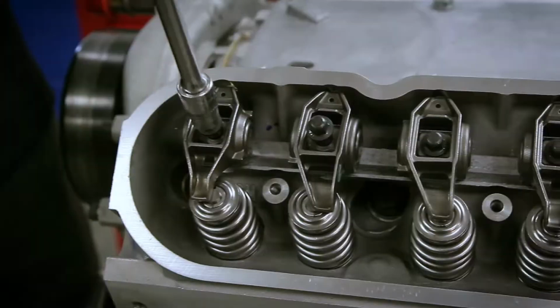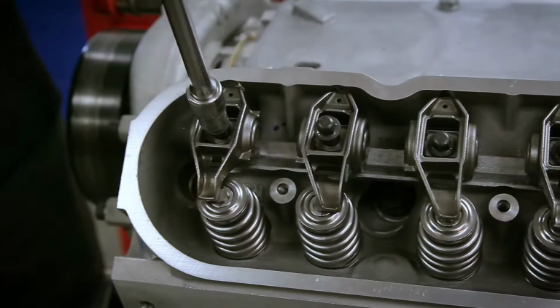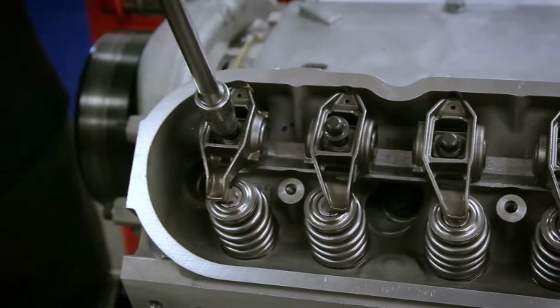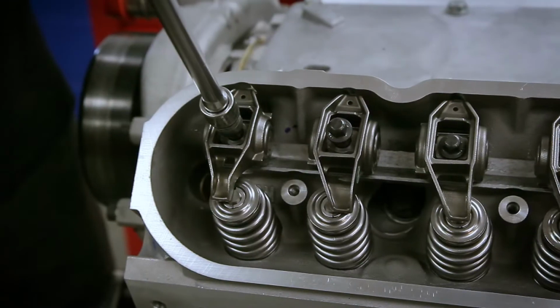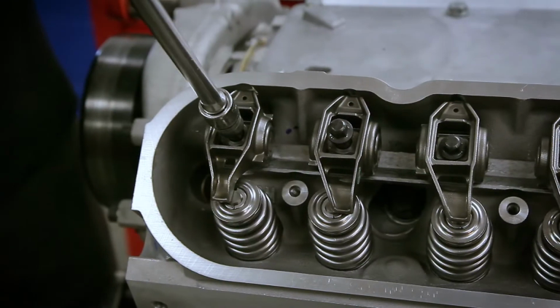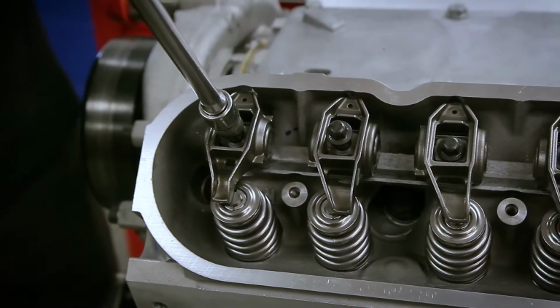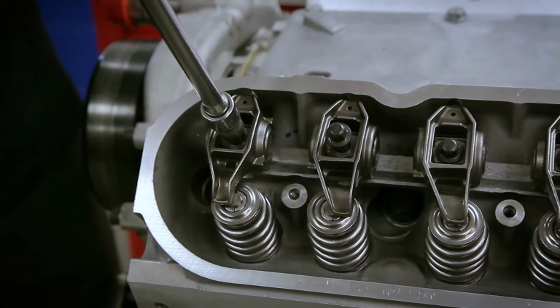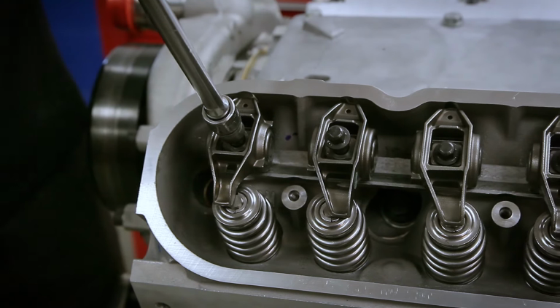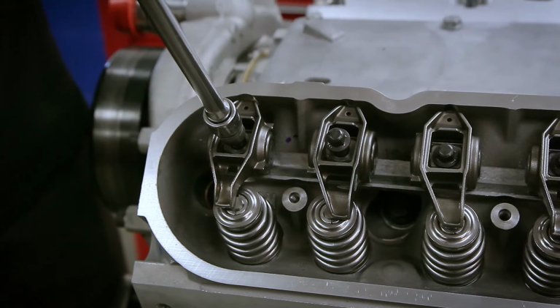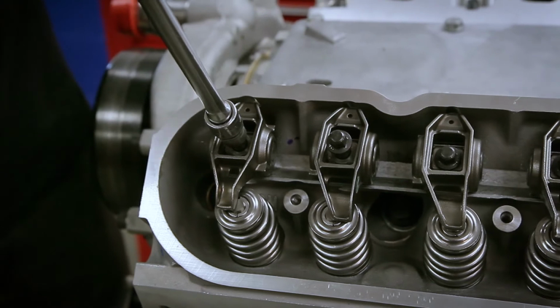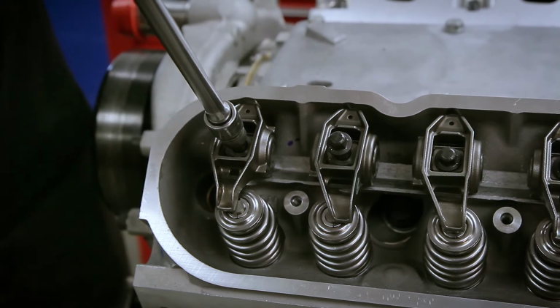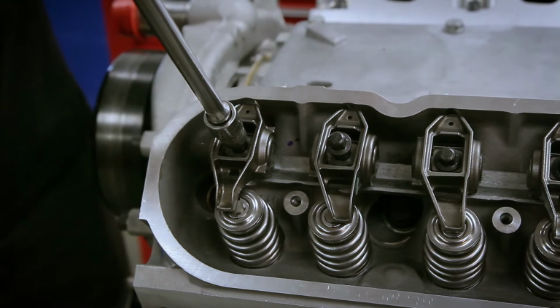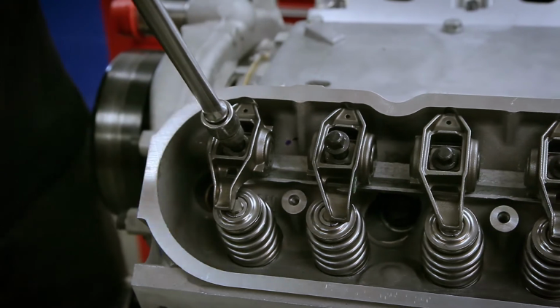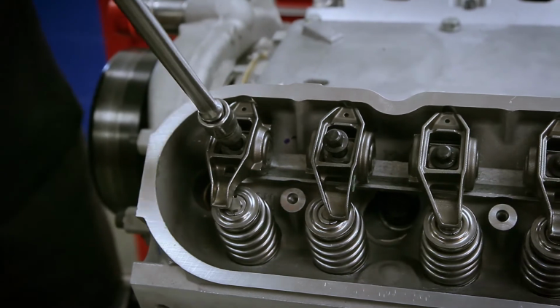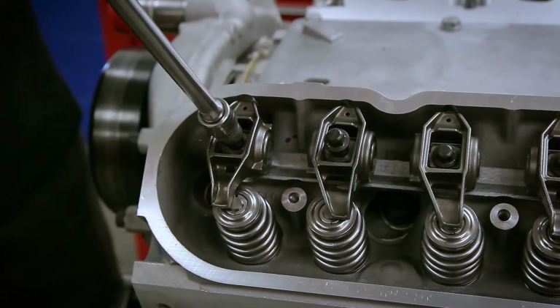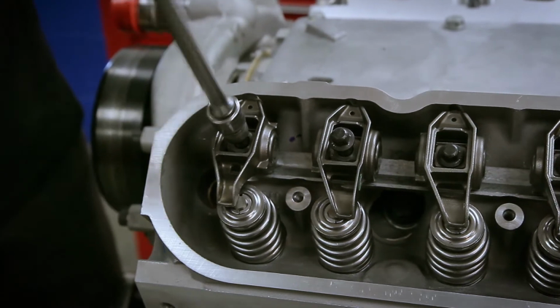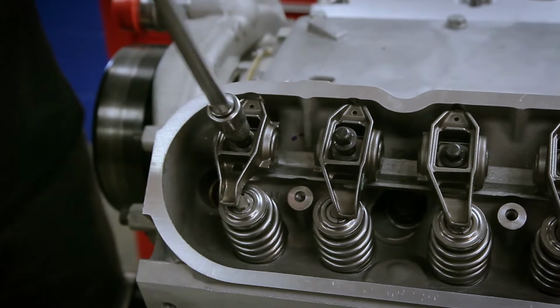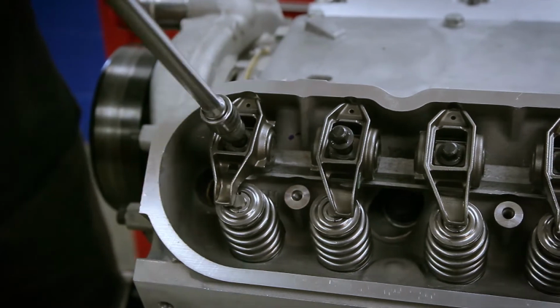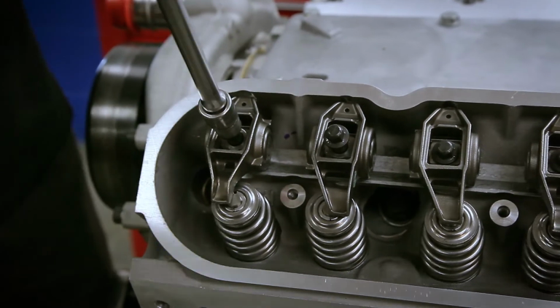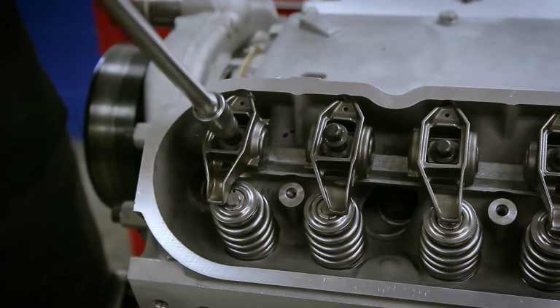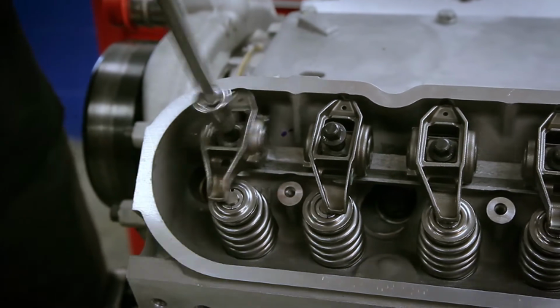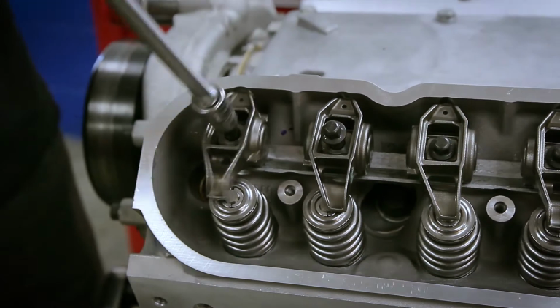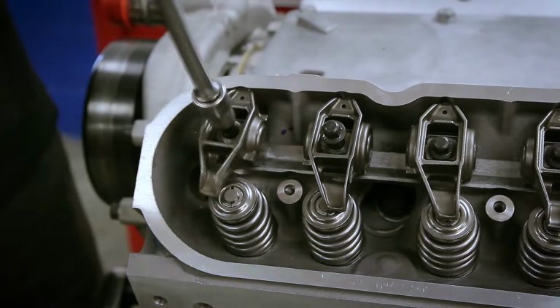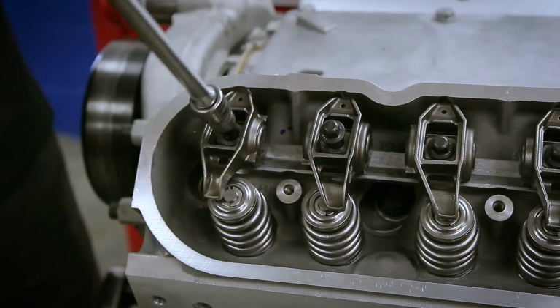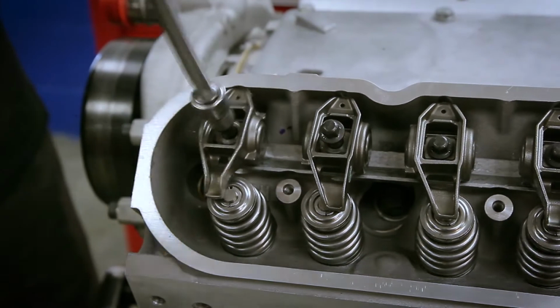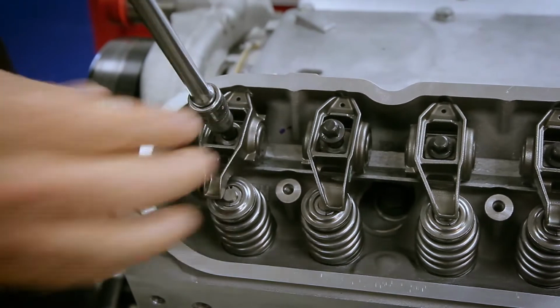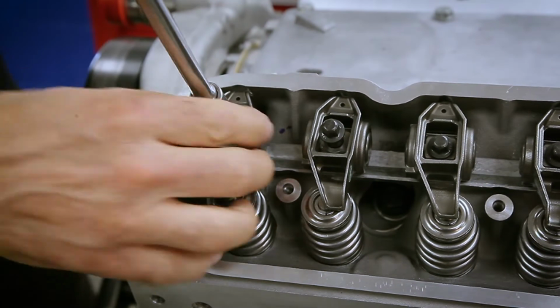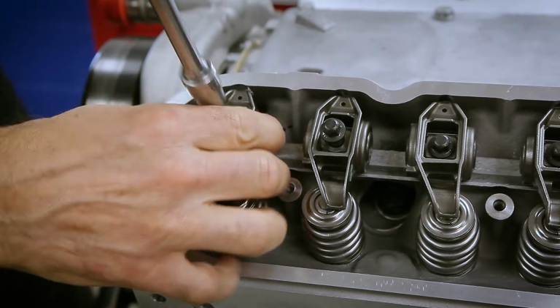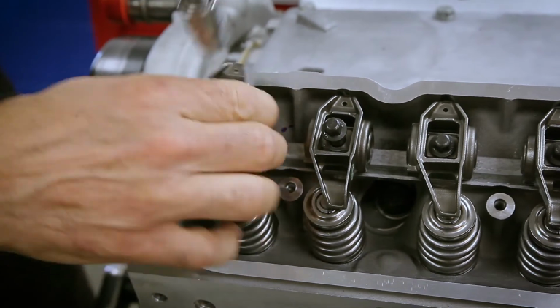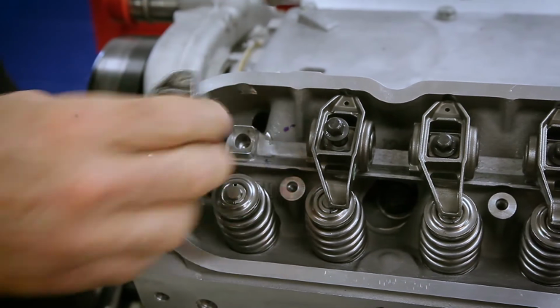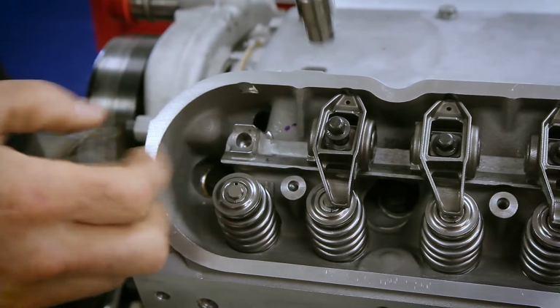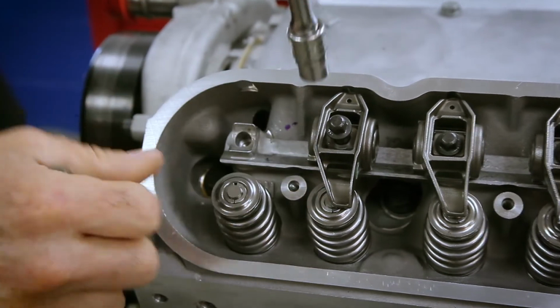First of all, you have to remove the rocker arms. You only have to remove one intake and one exhaust.